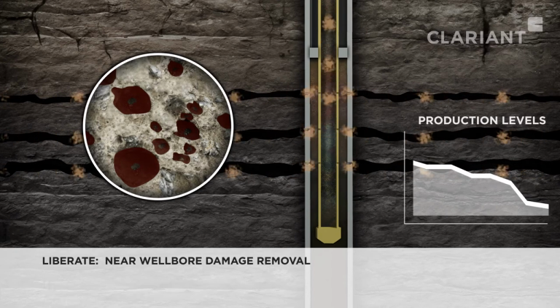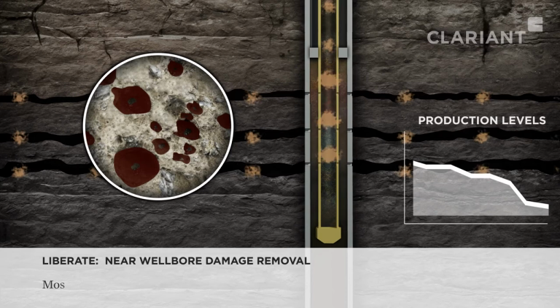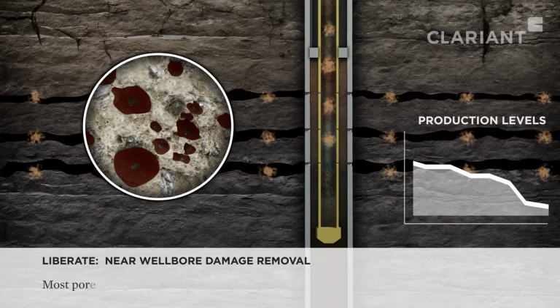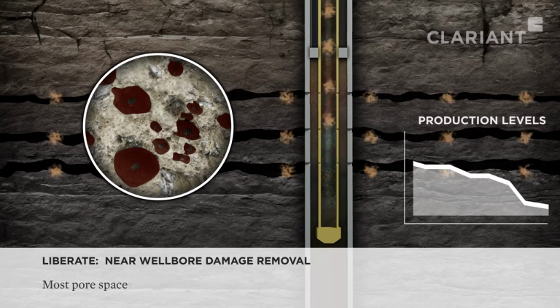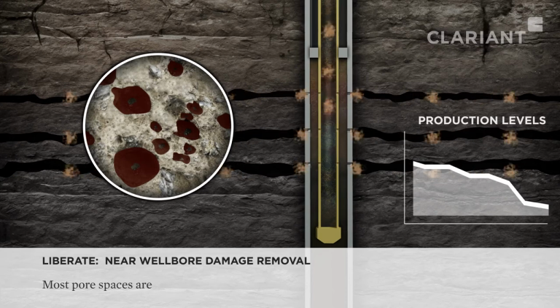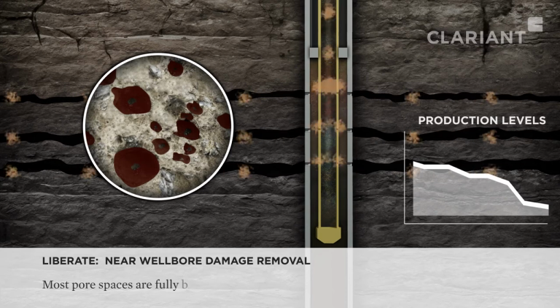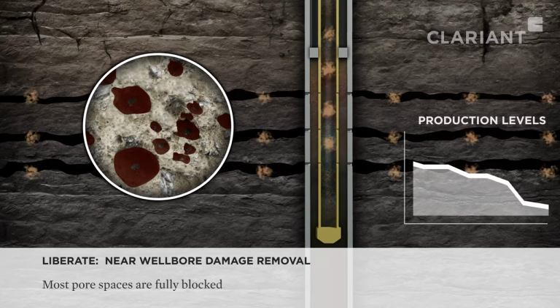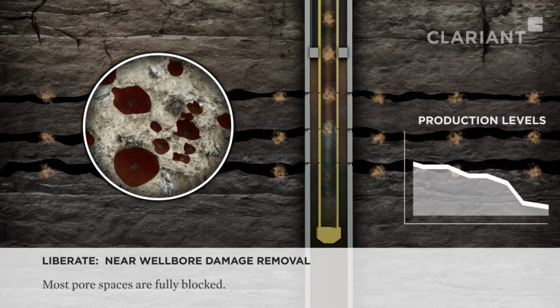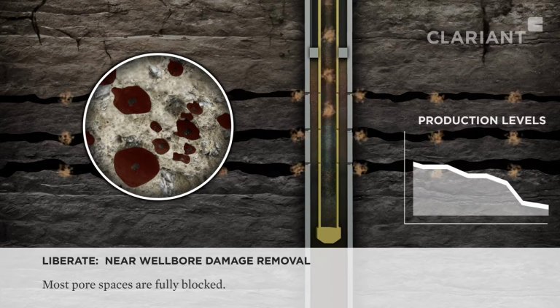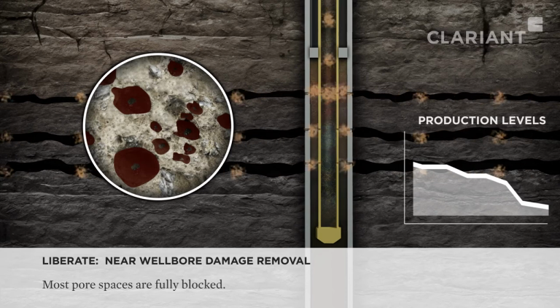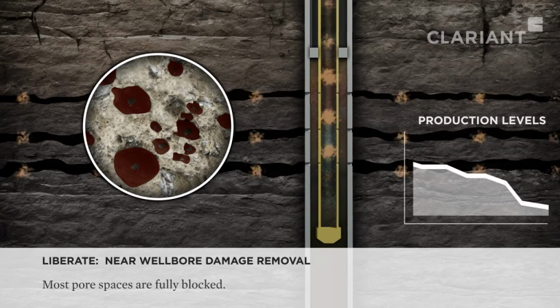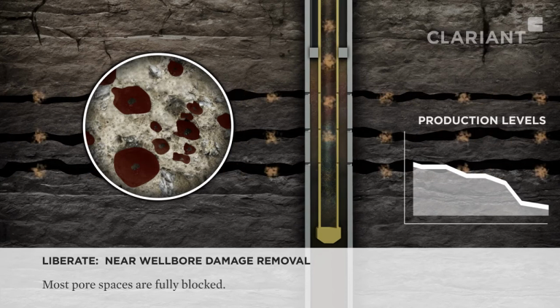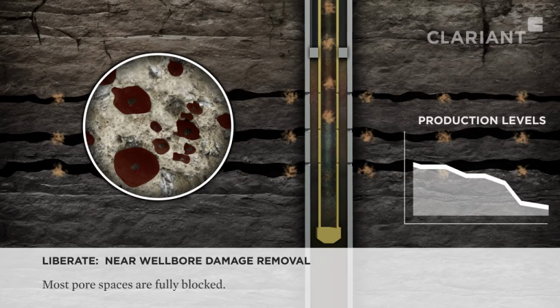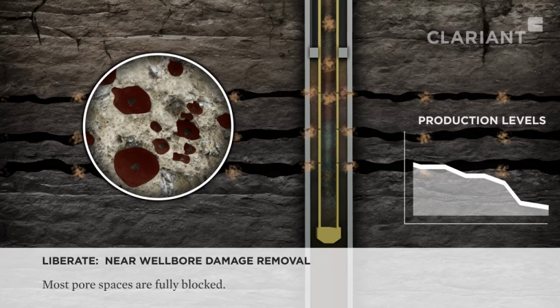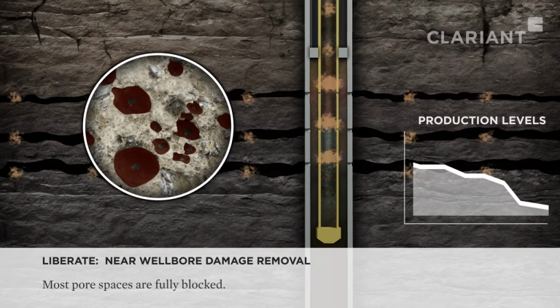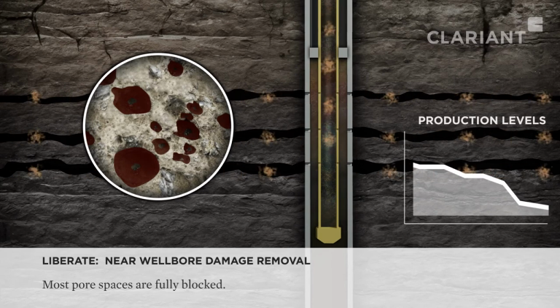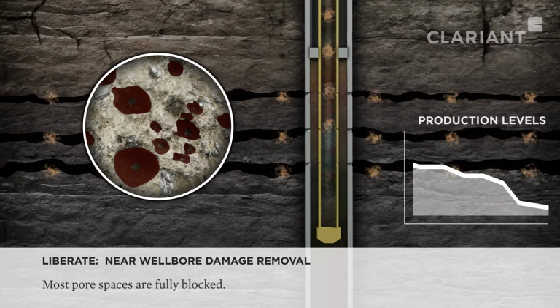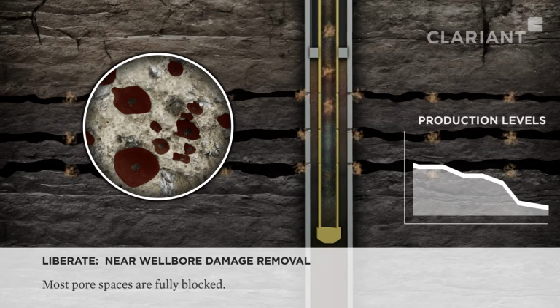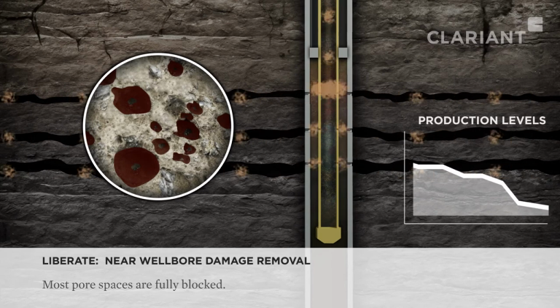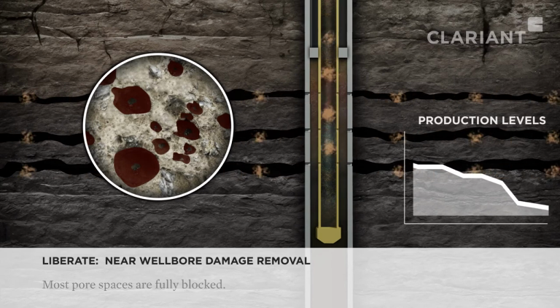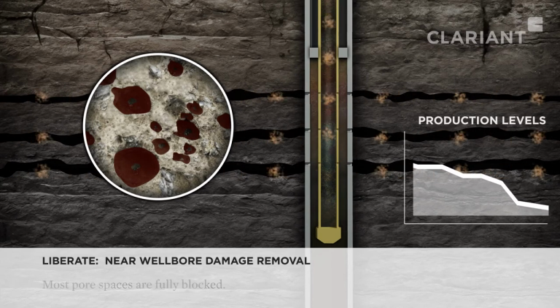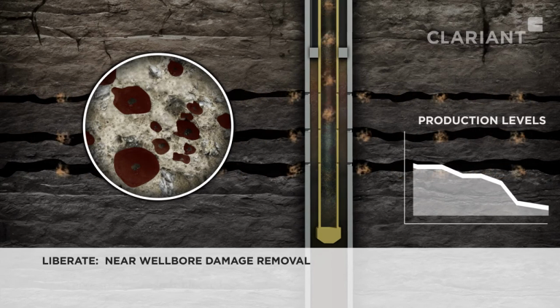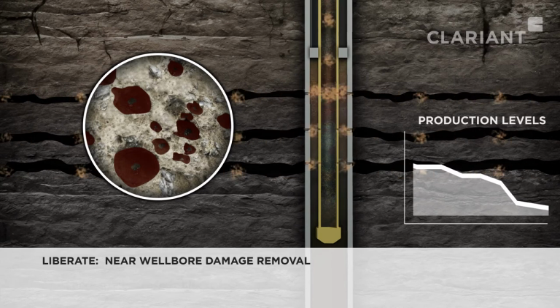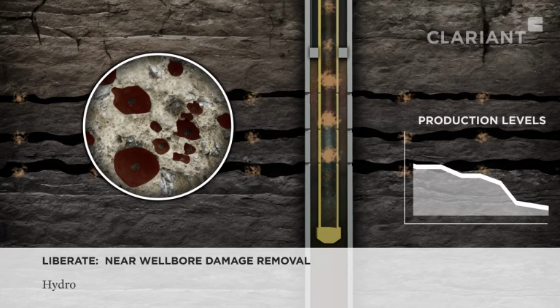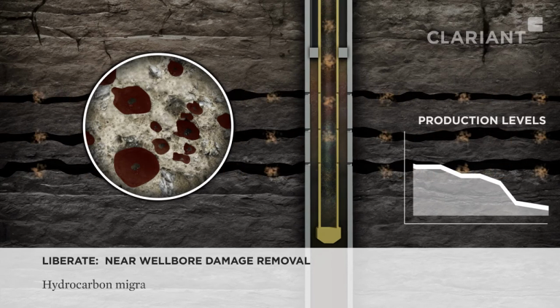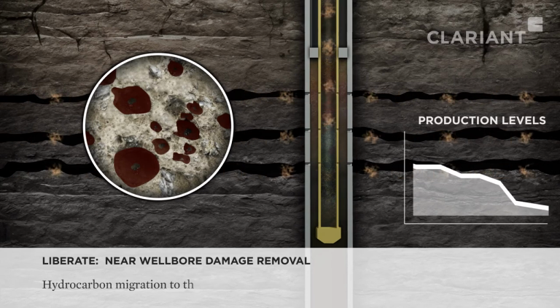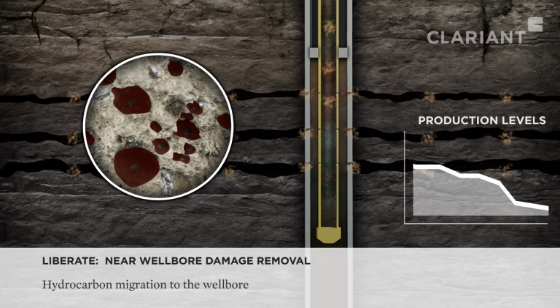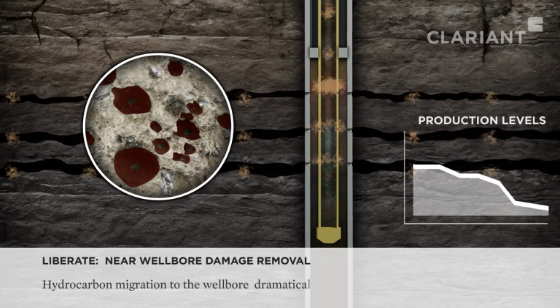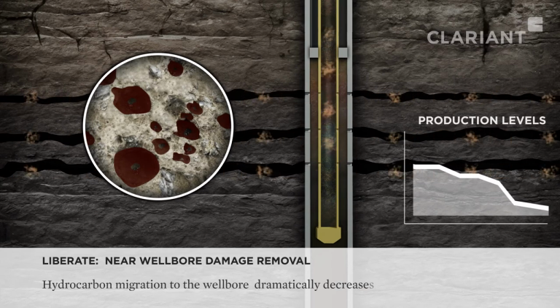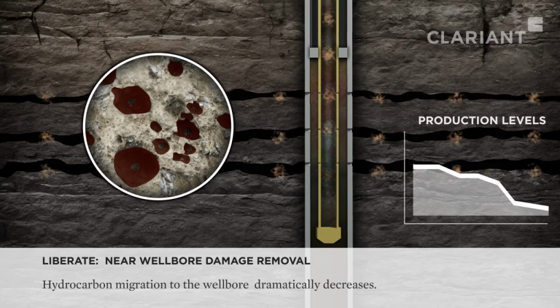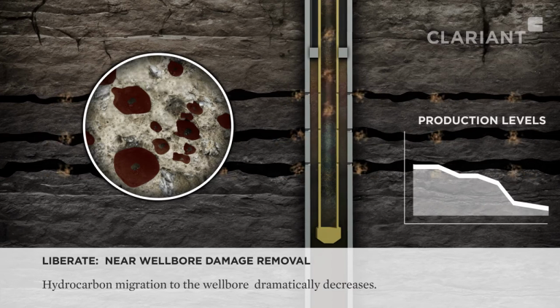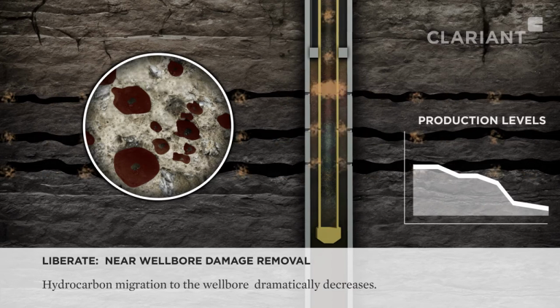Over time, the damage will result in a dramatic loss of production and associated revenue.